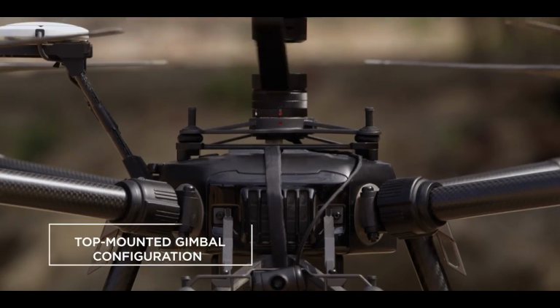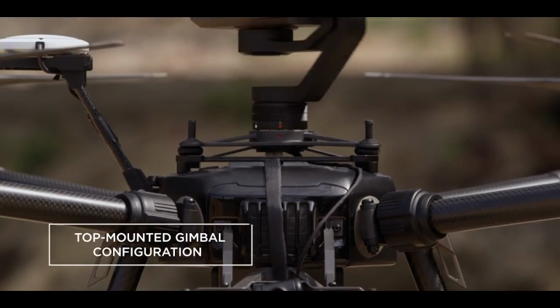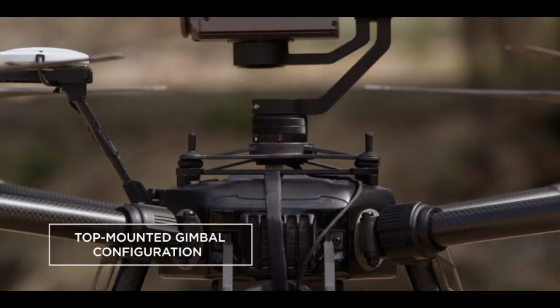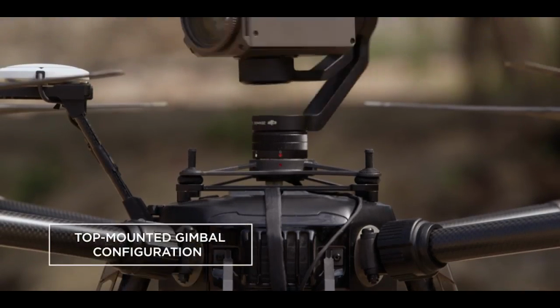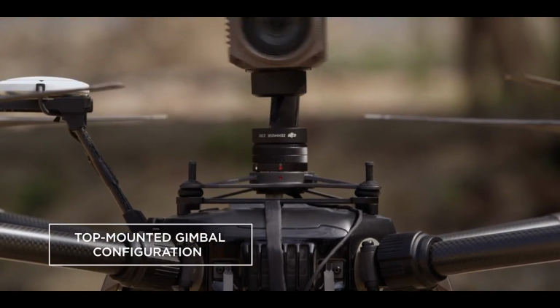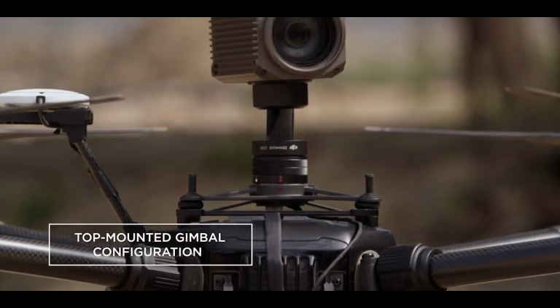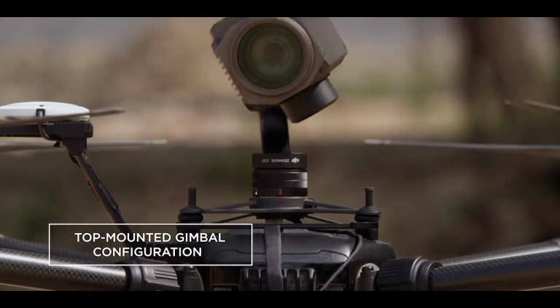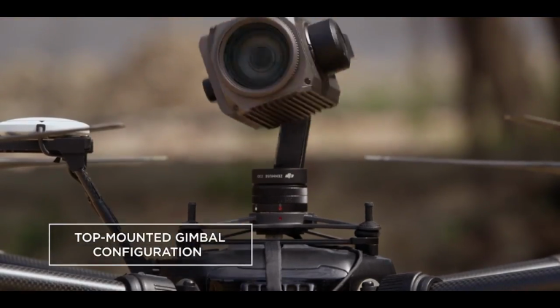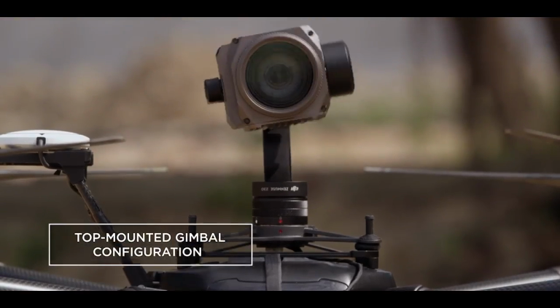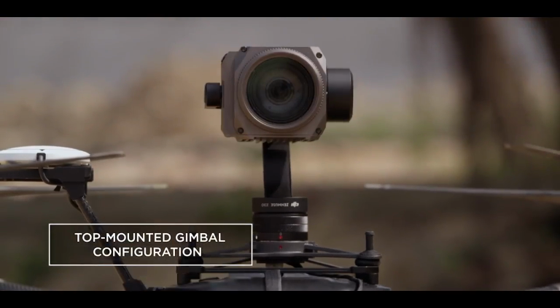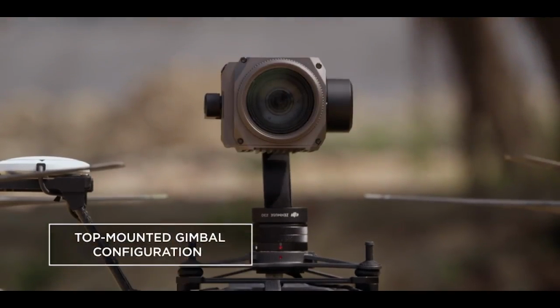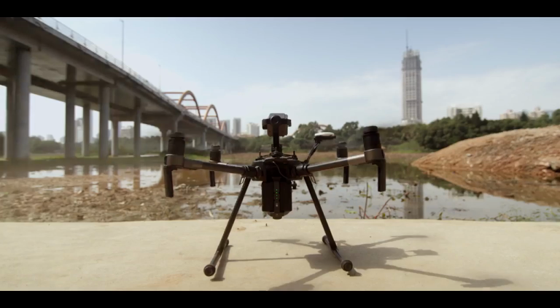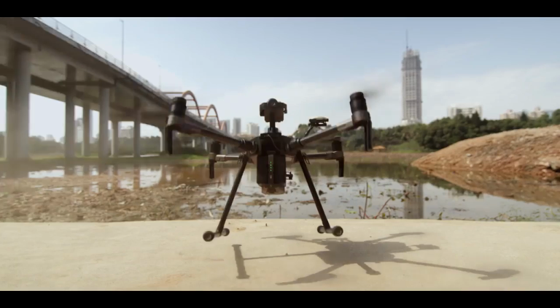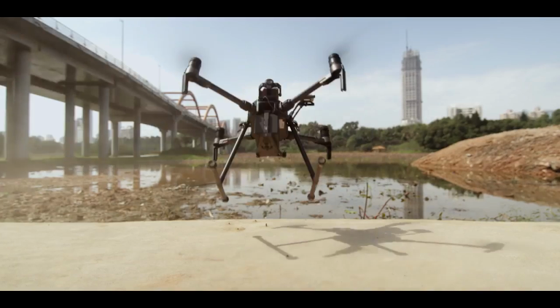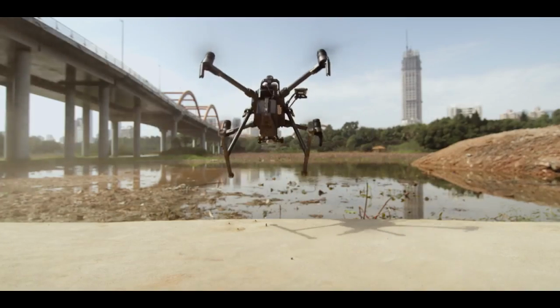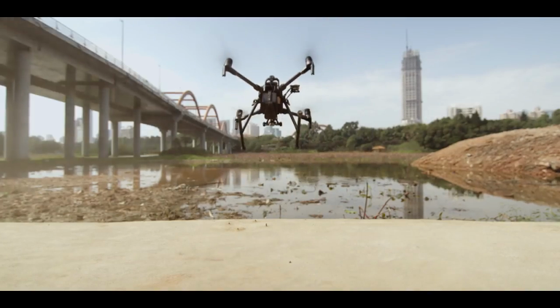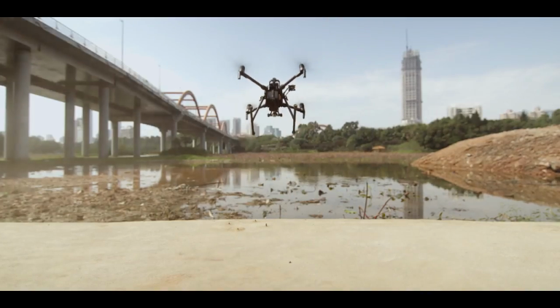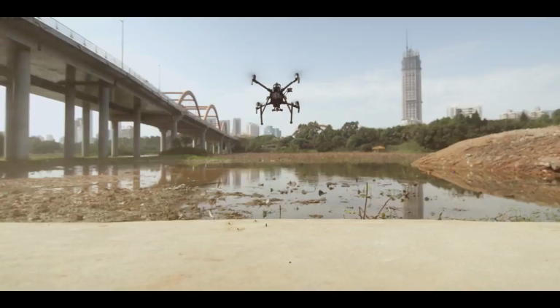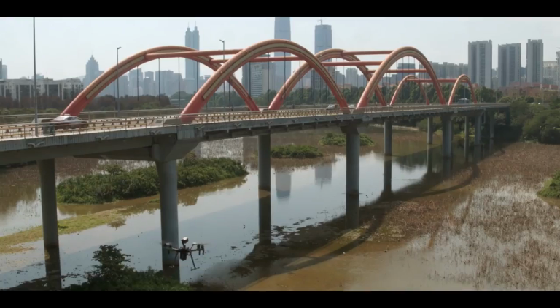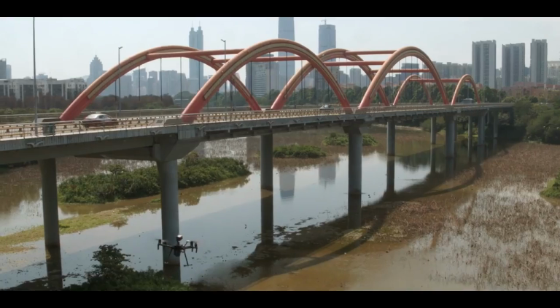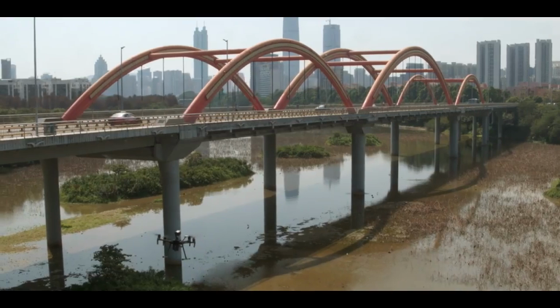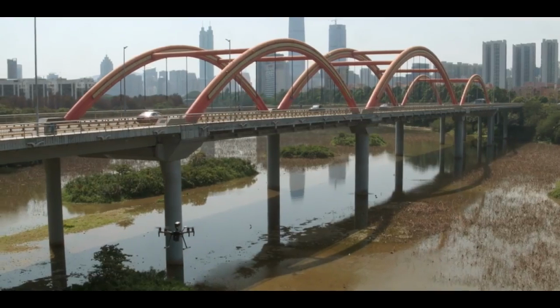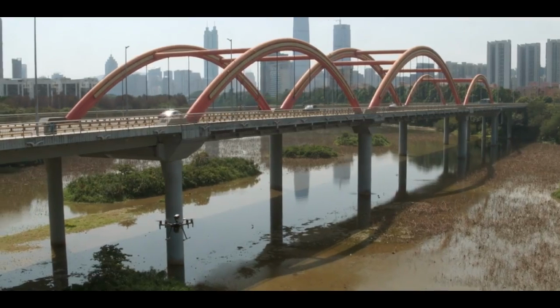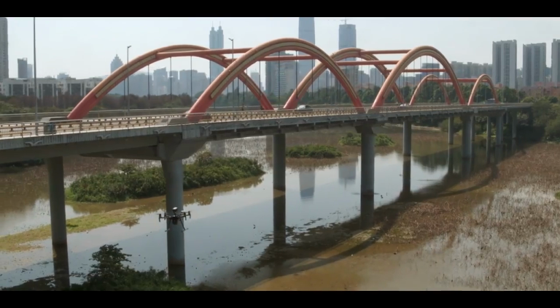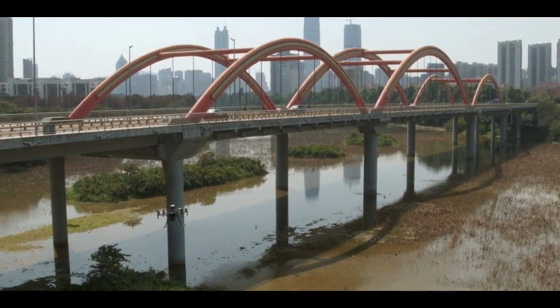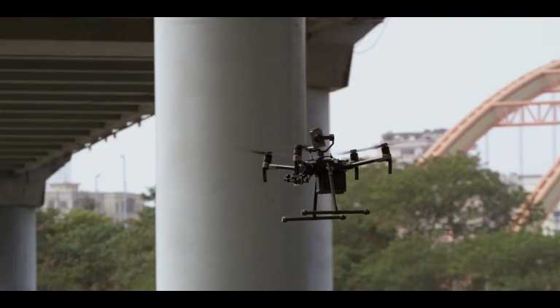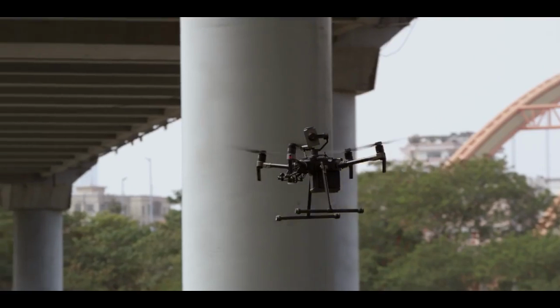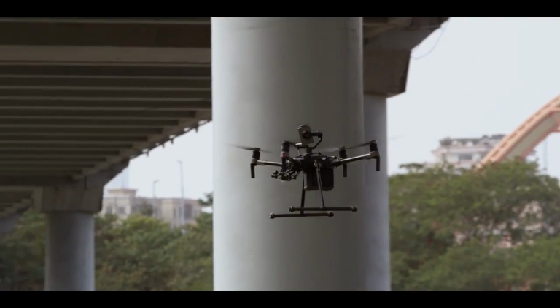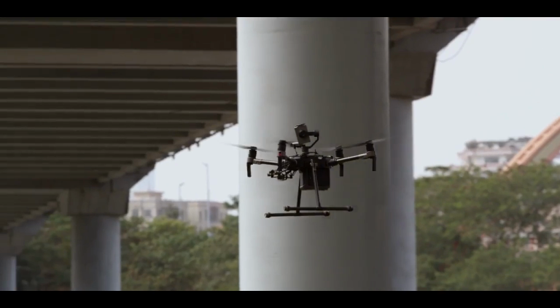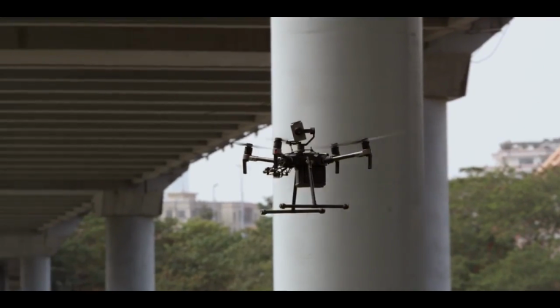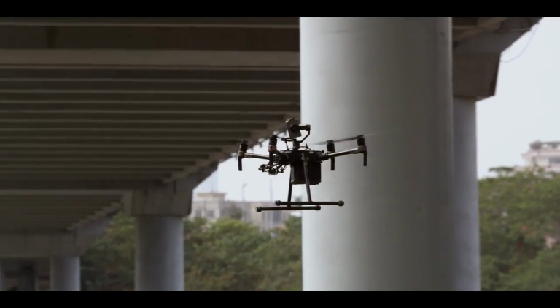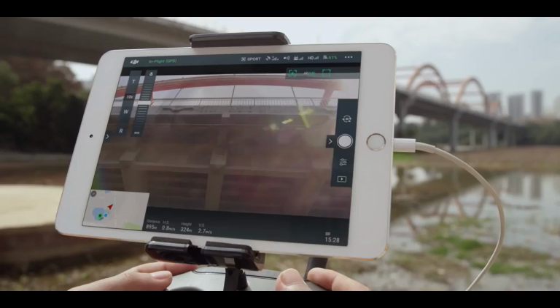You can now mount a camera on top of the aircraft for inspecting vital infrastructure in all those hard-to-reach places.